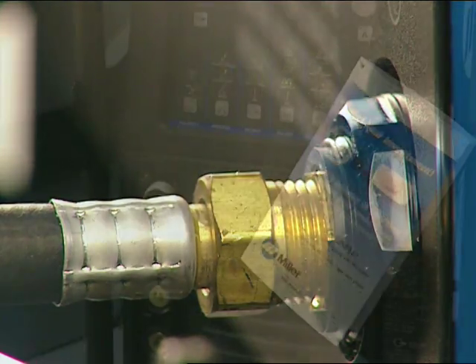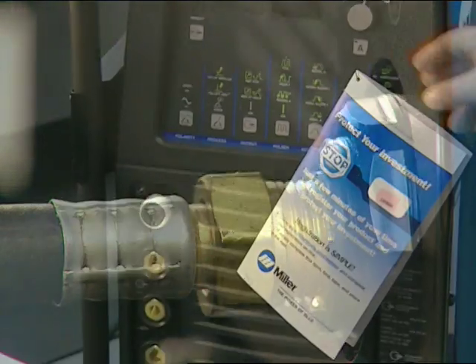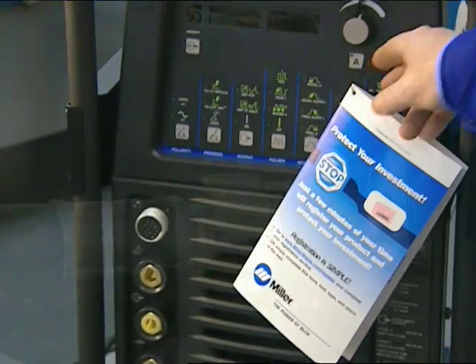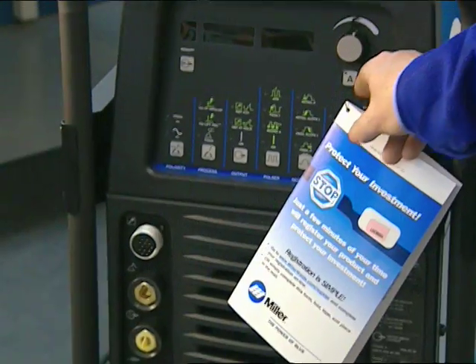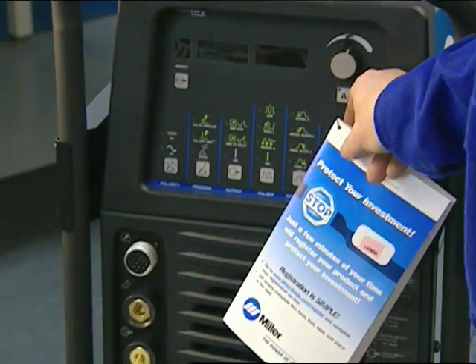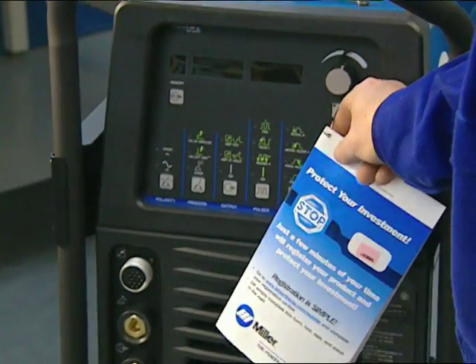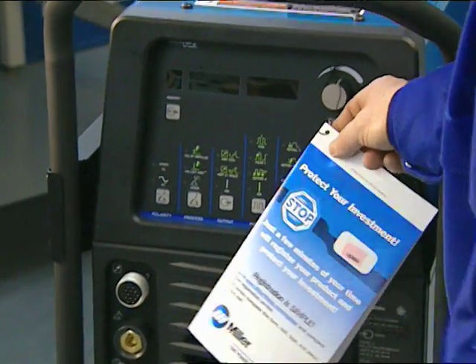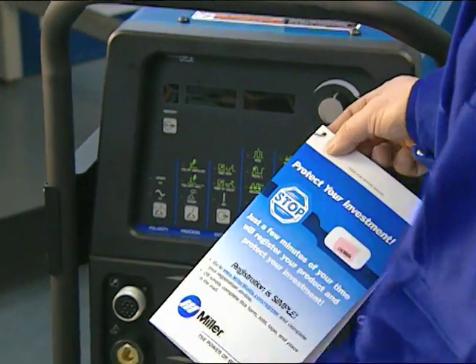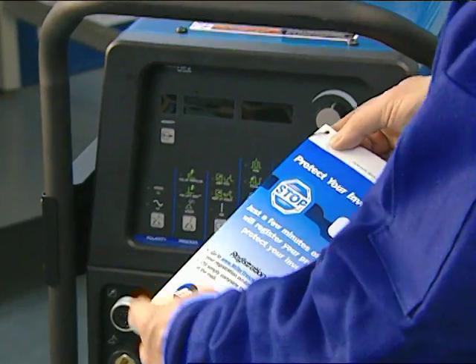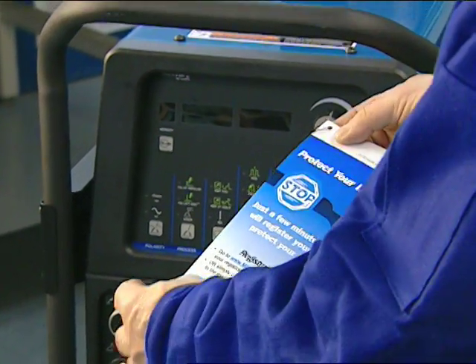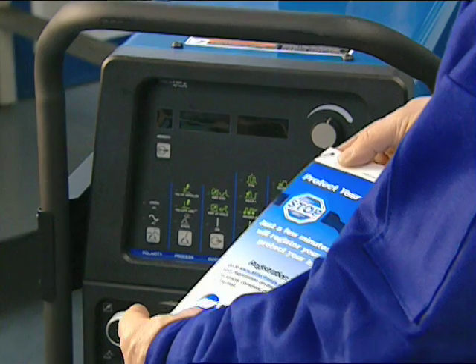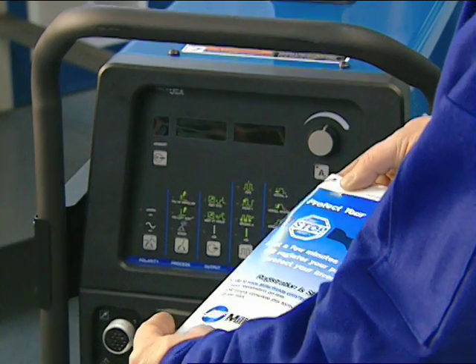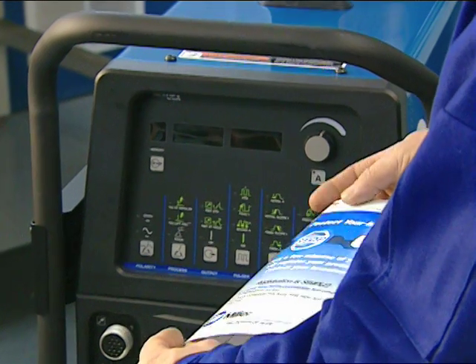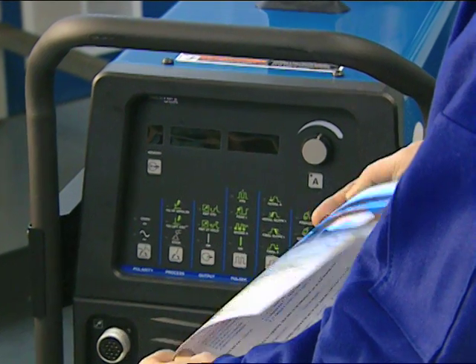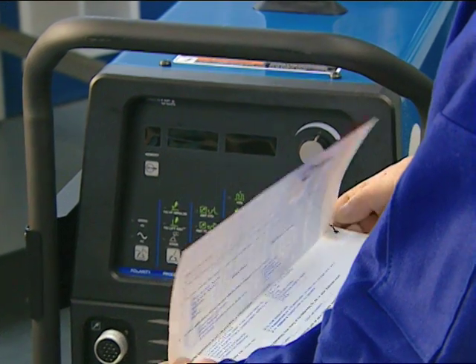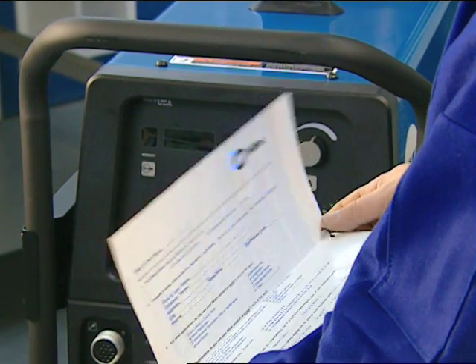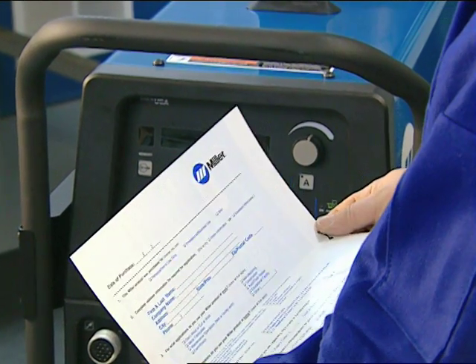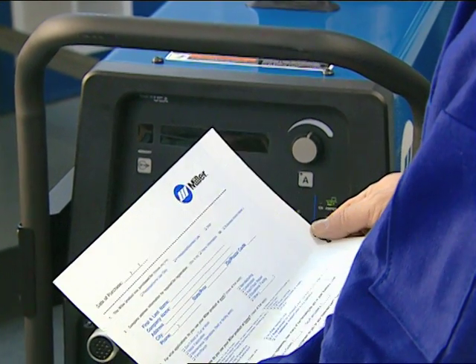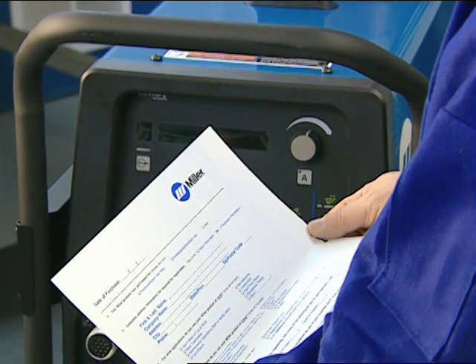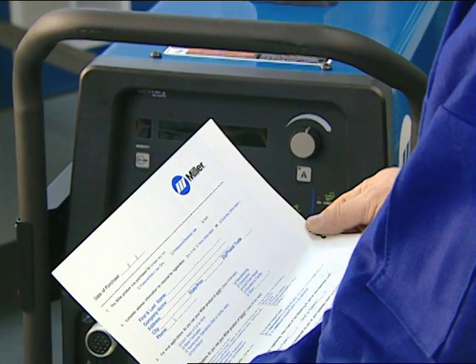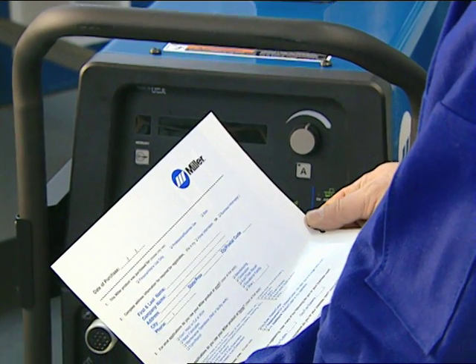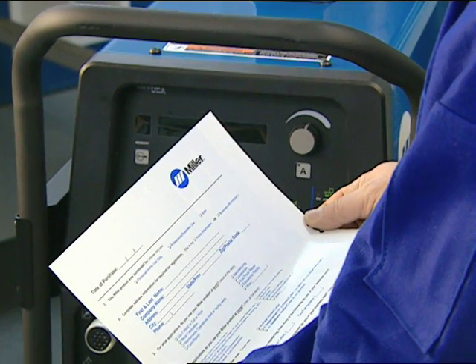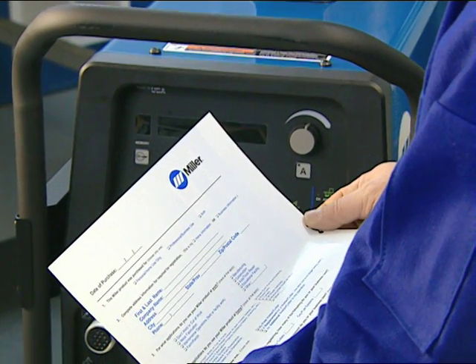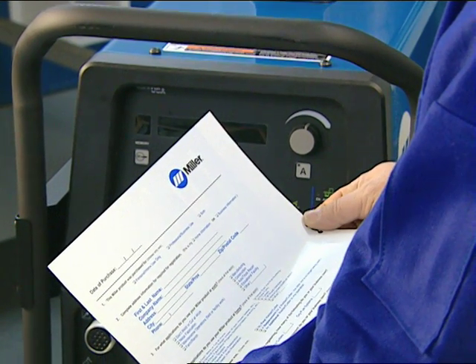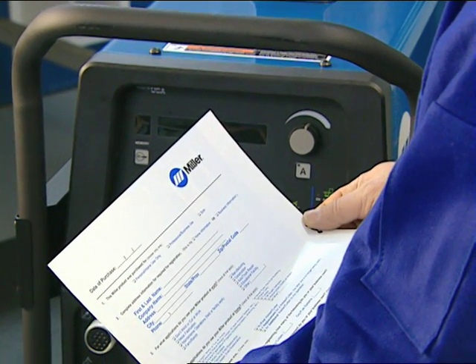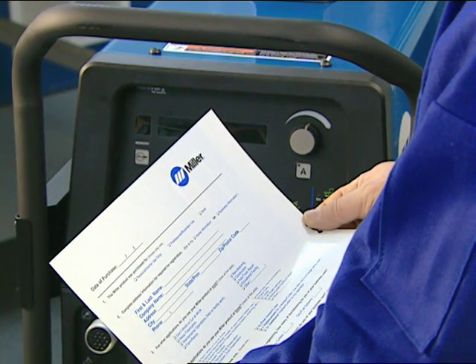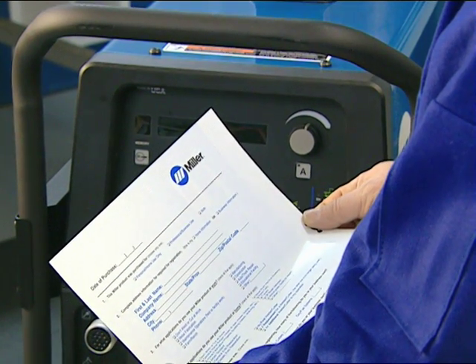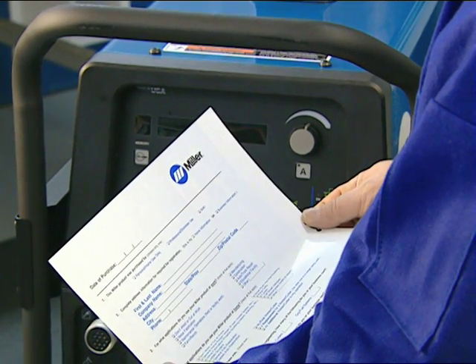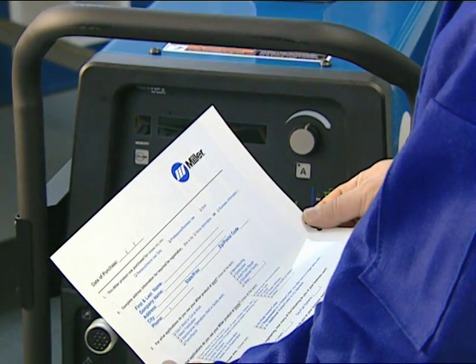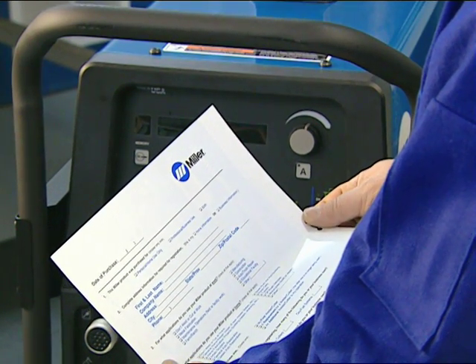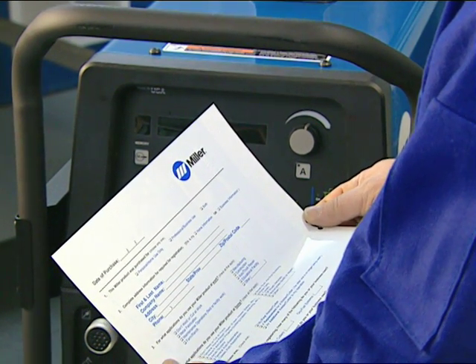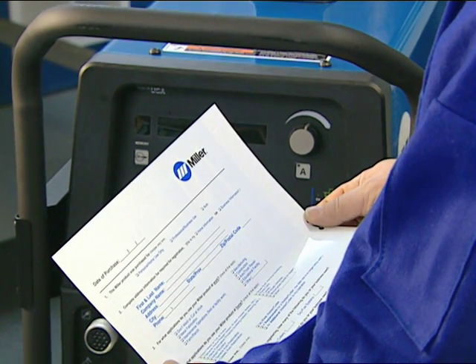Remove the registration tag. Be sure to either fill it in and mail it, or register your new machine online.